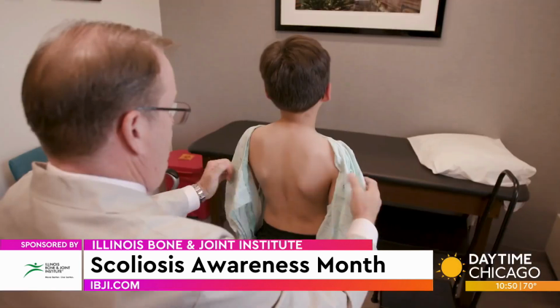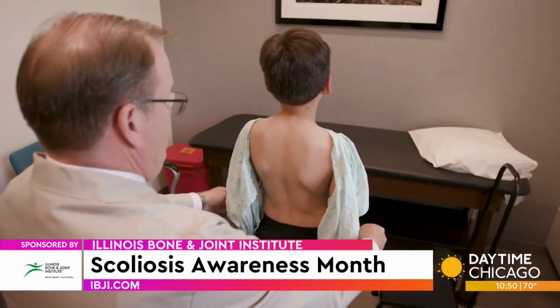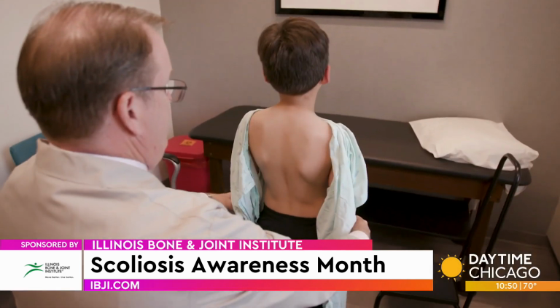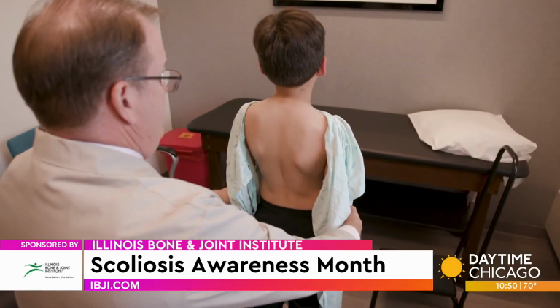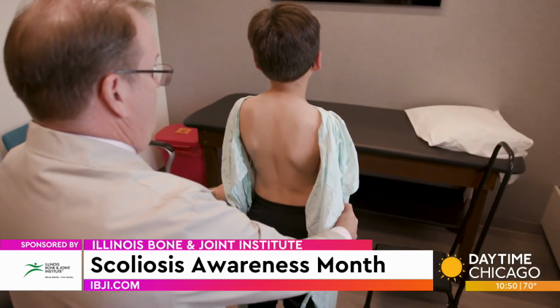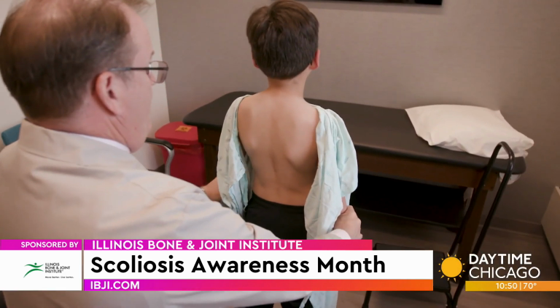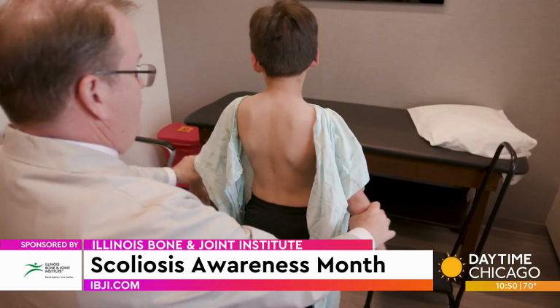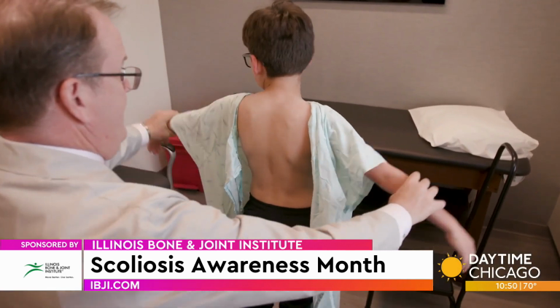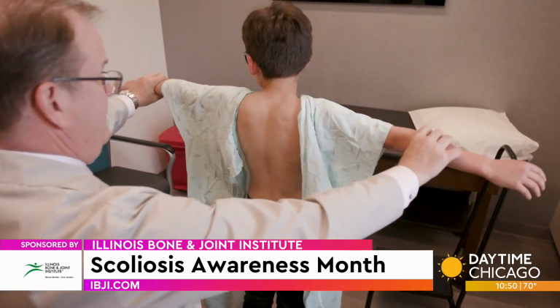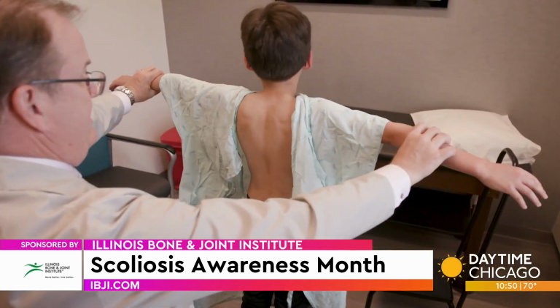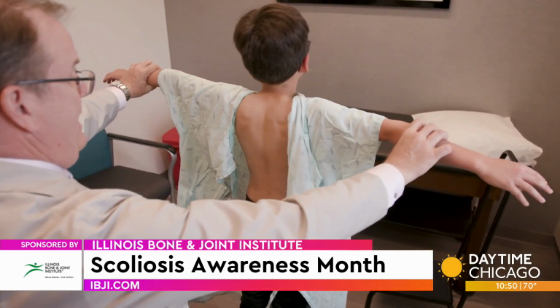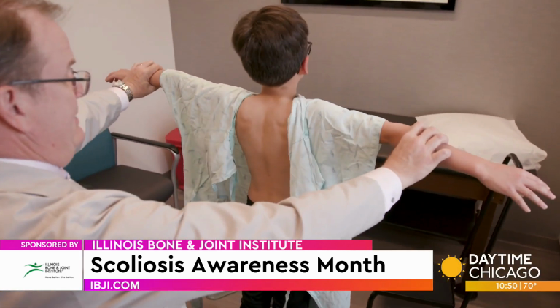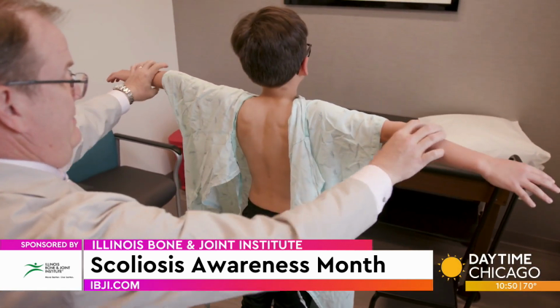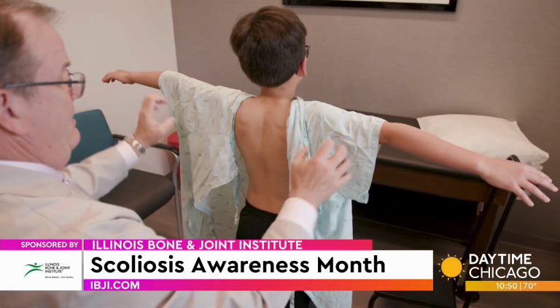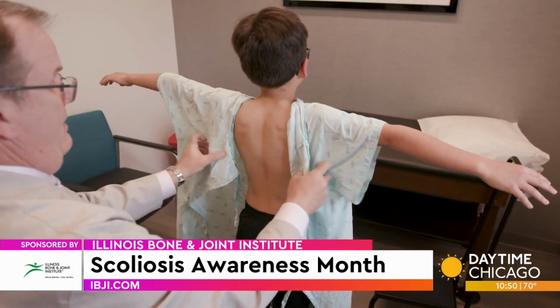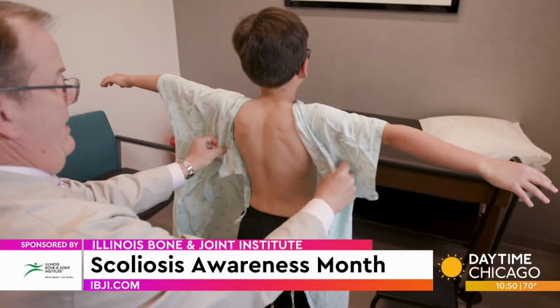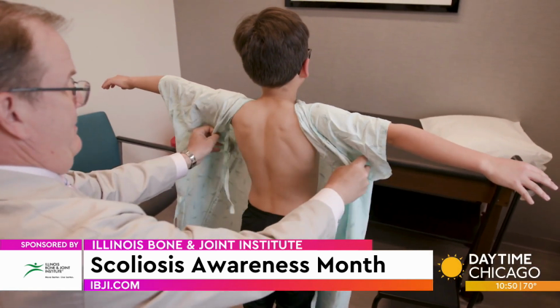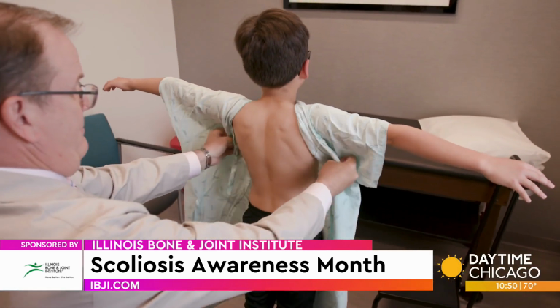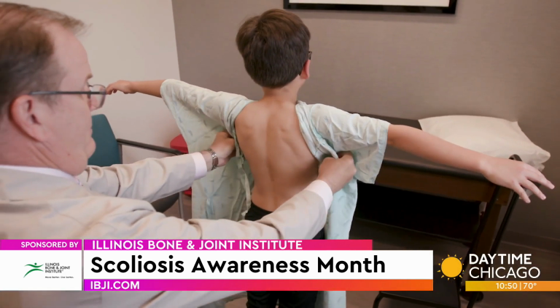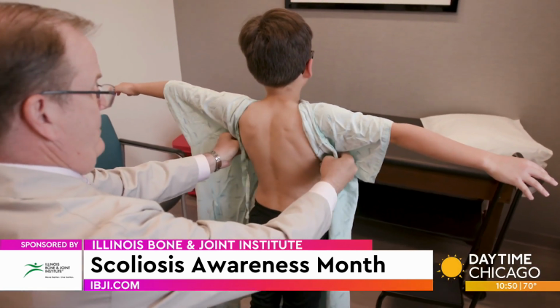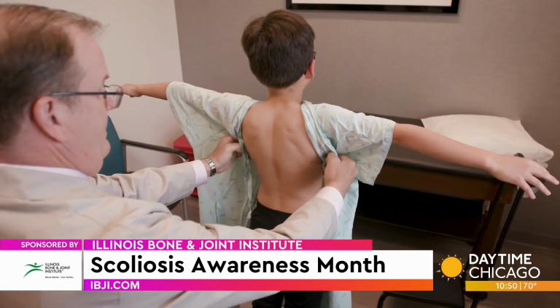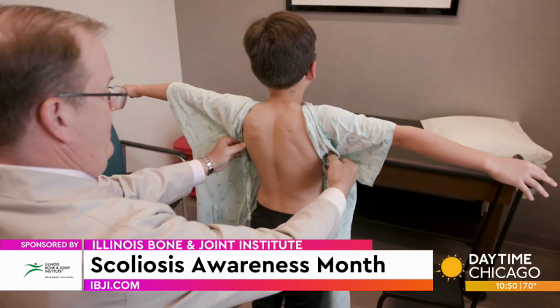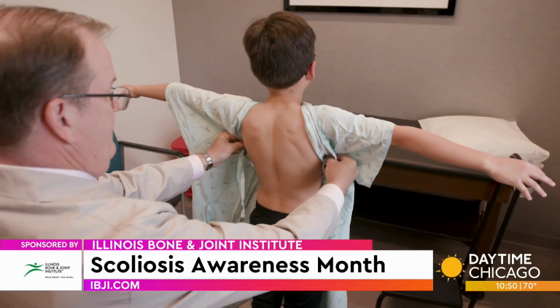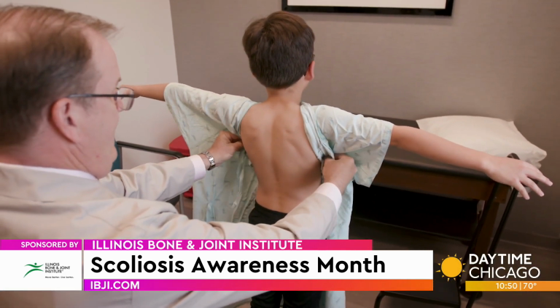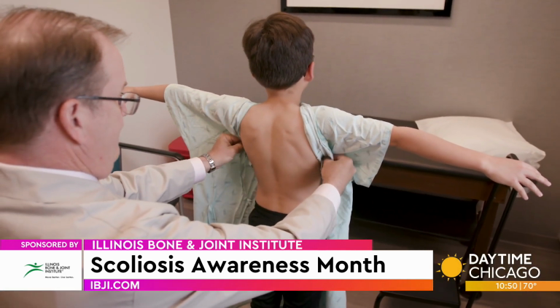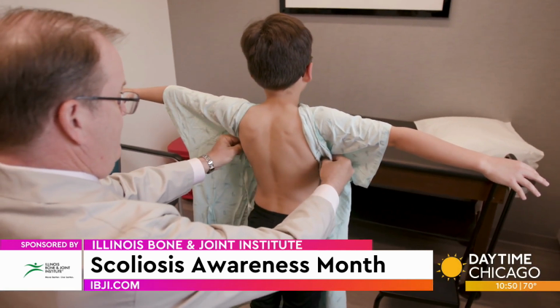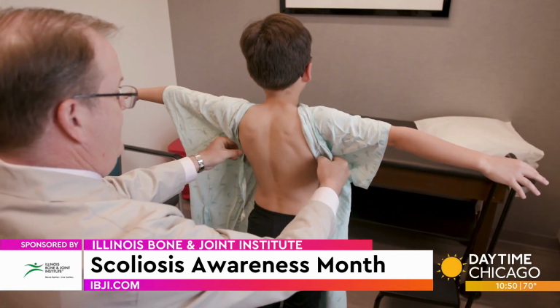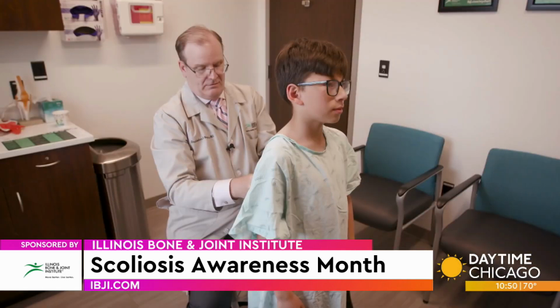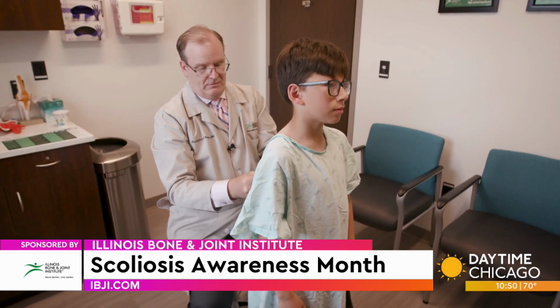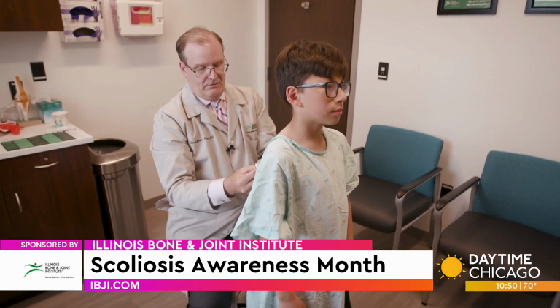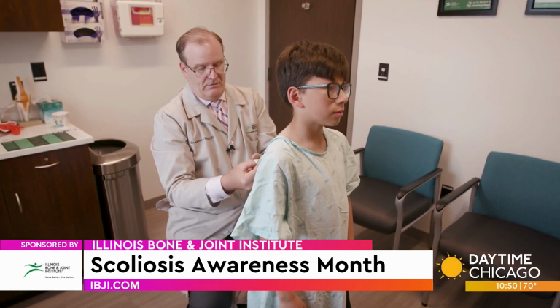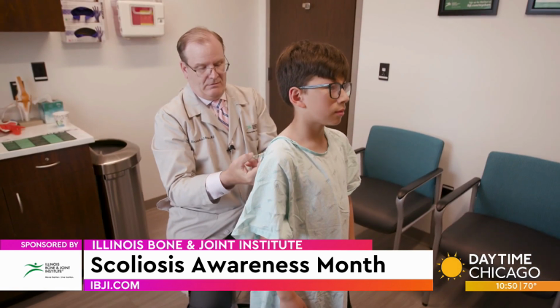Have you treated a lot of young patients with scoliosis? I have, yes.